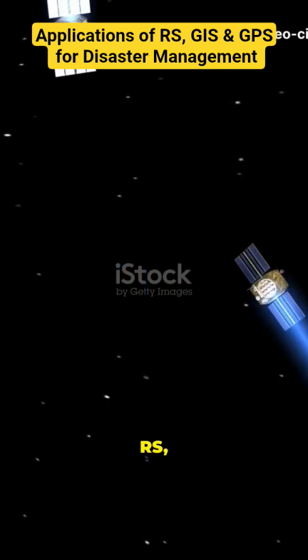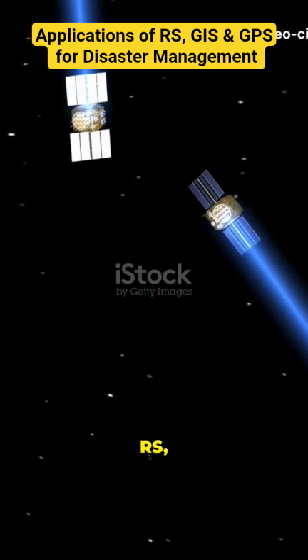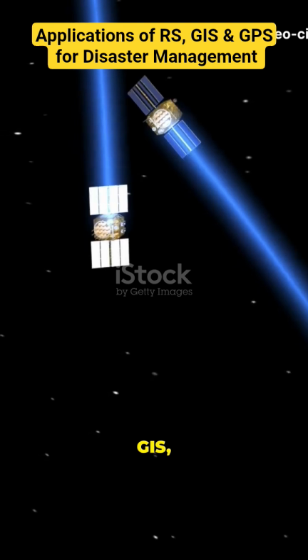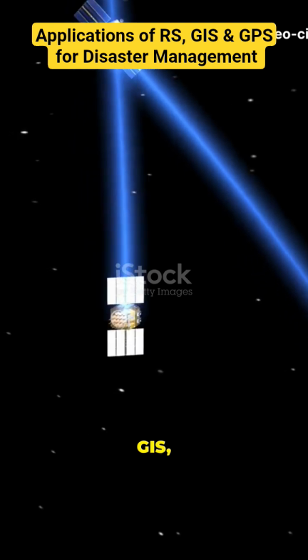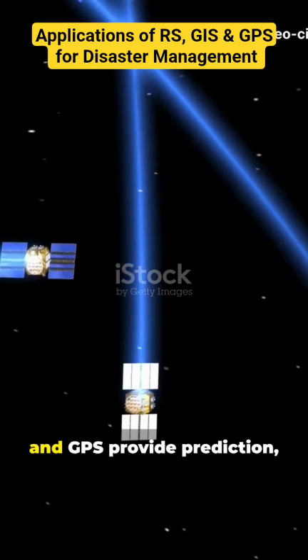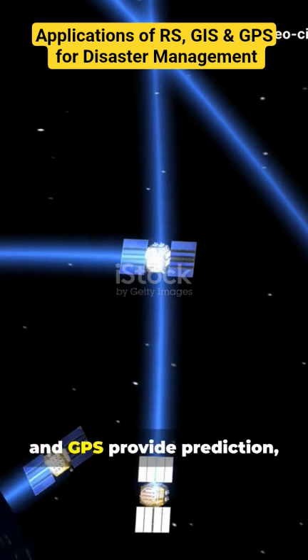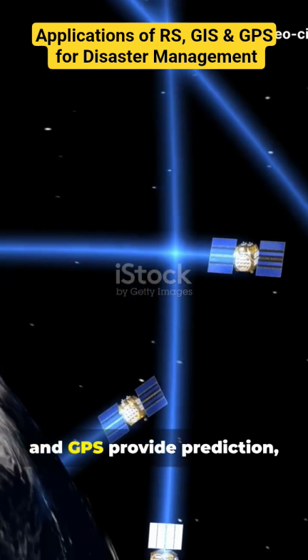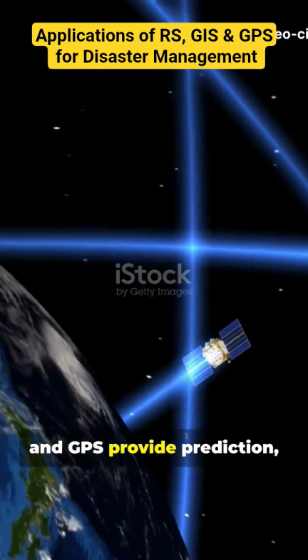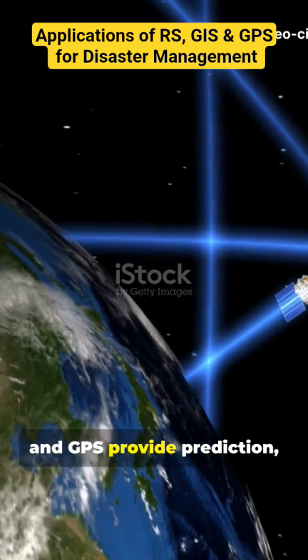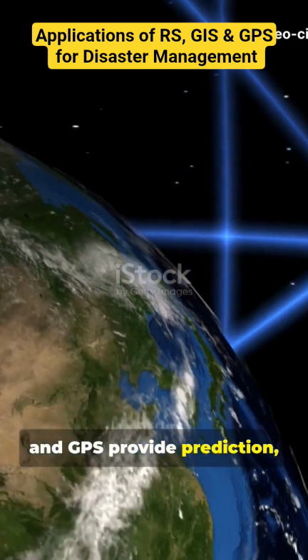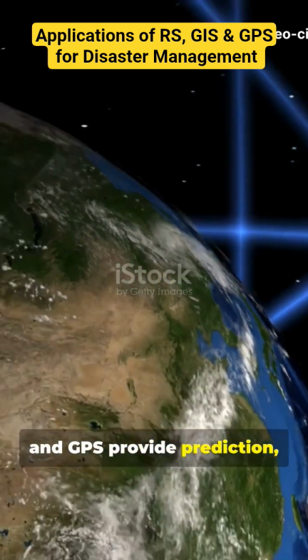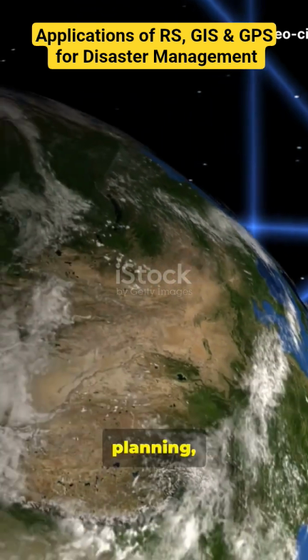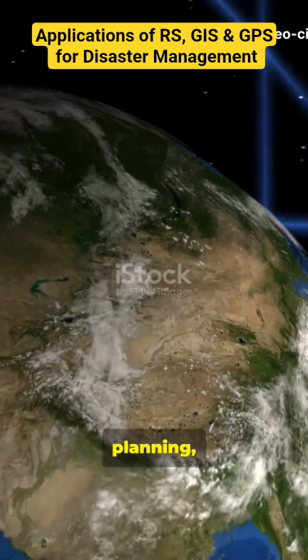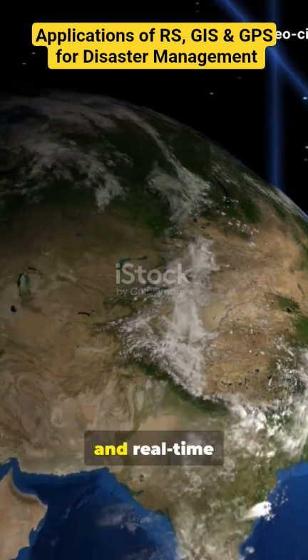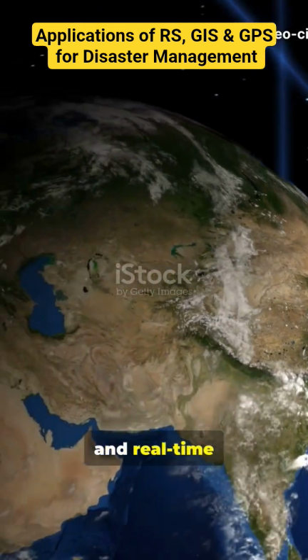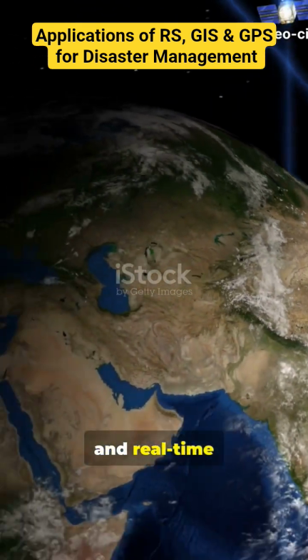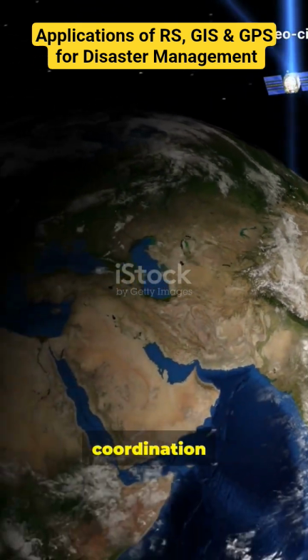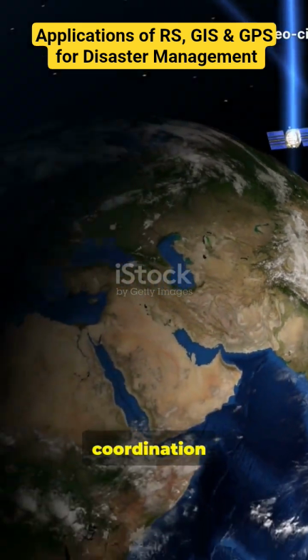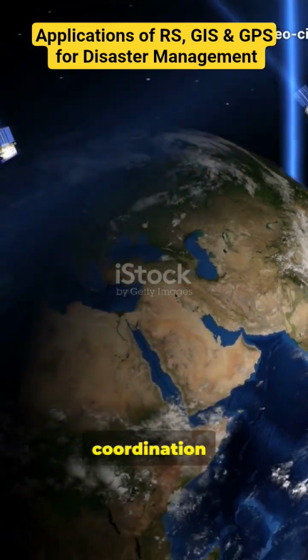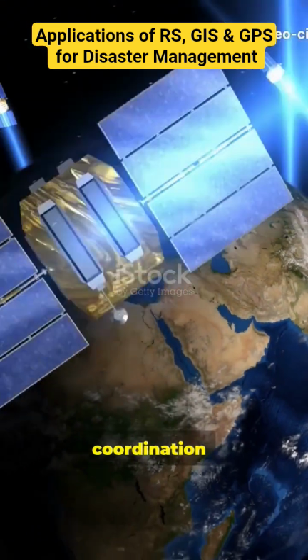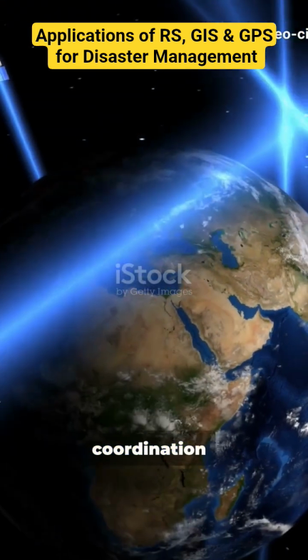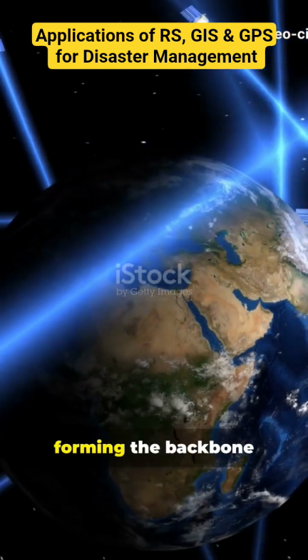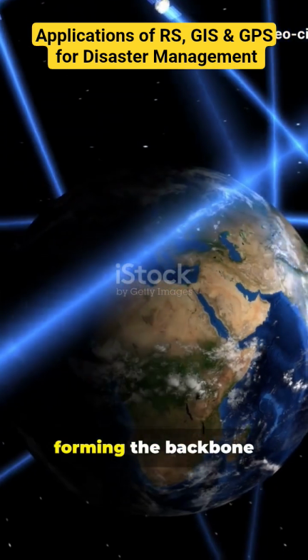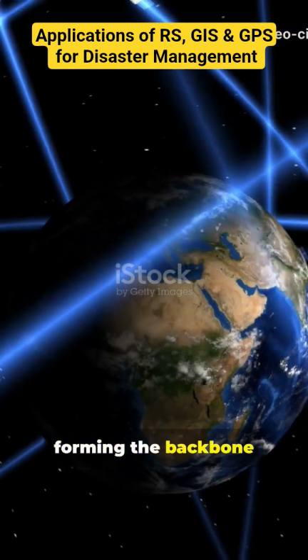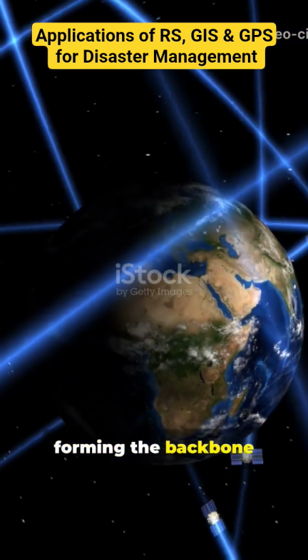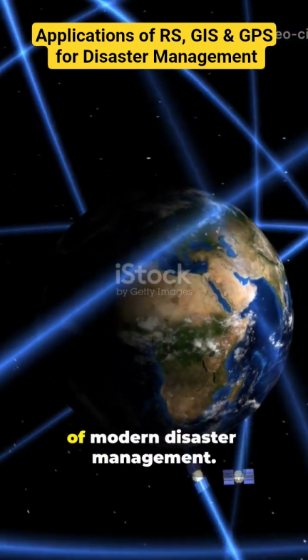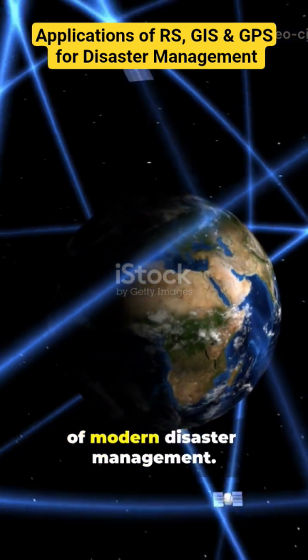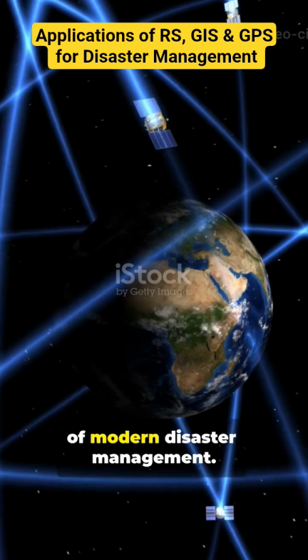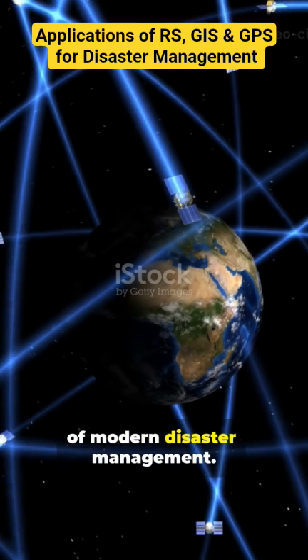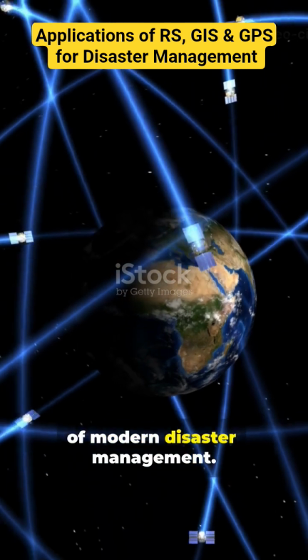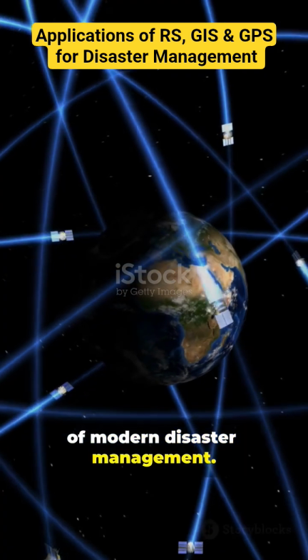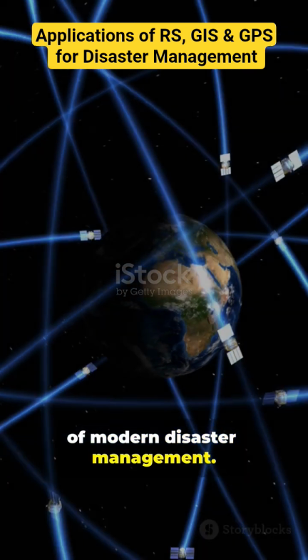Together, RS, GIS, and GPS provide prediction, planning, and real-time coordination, forming the backbone of modern disaster management.